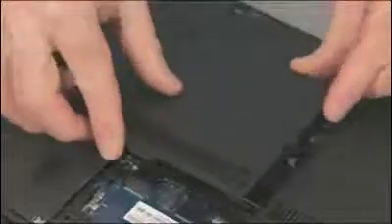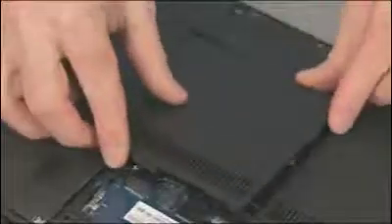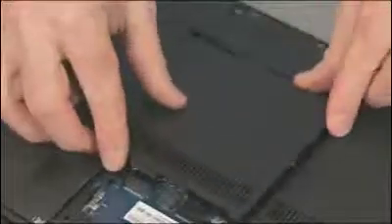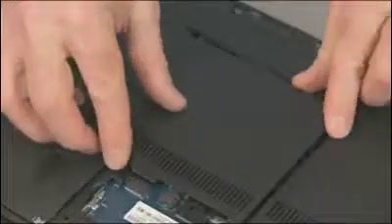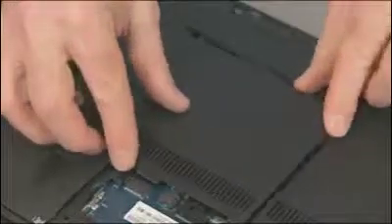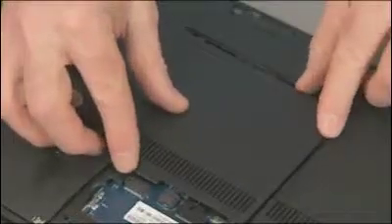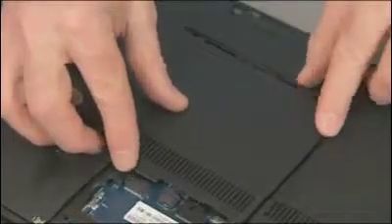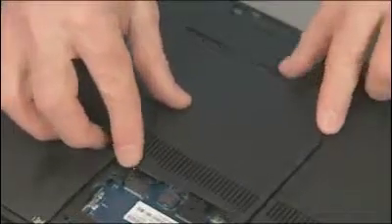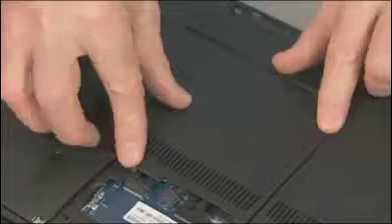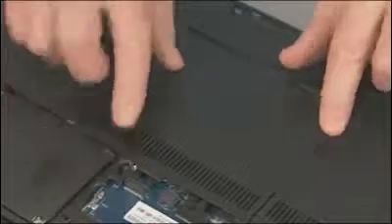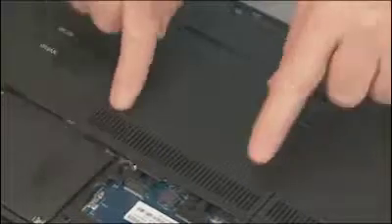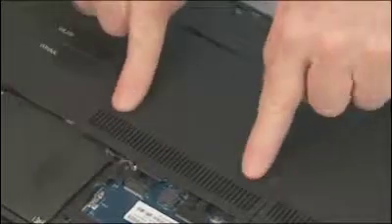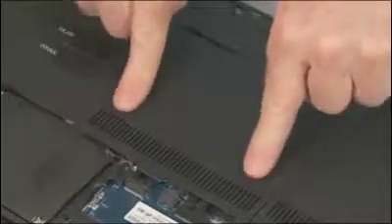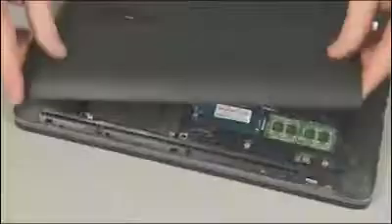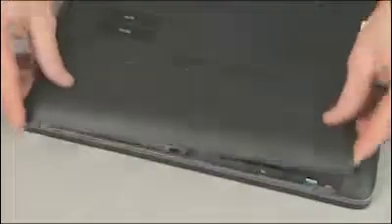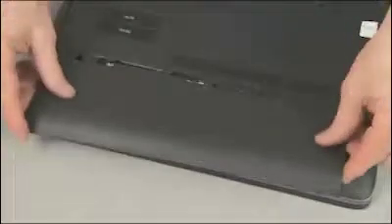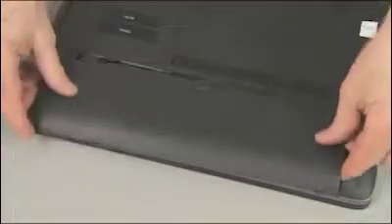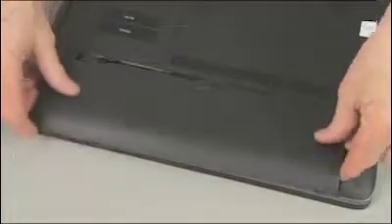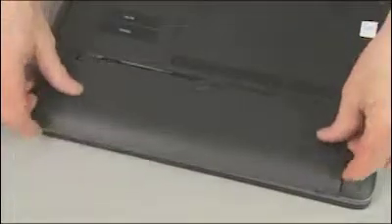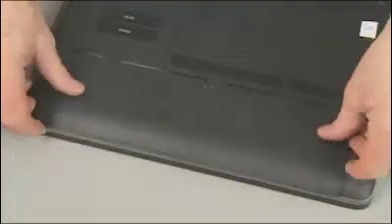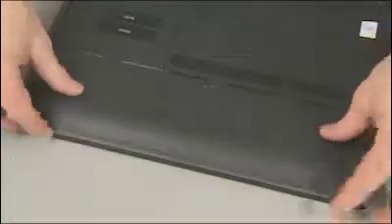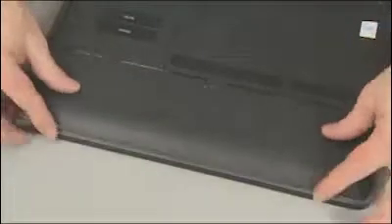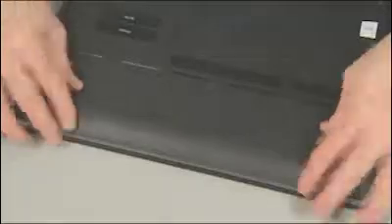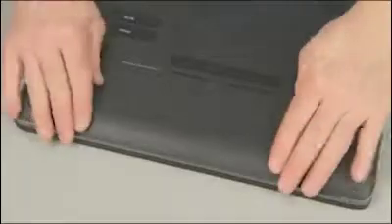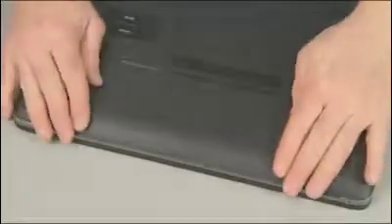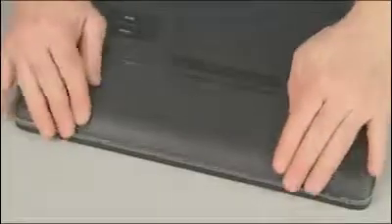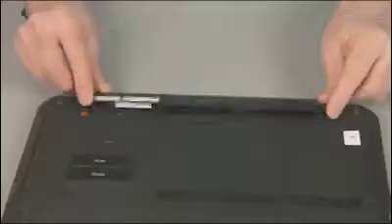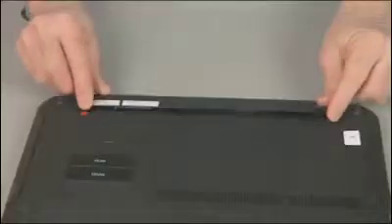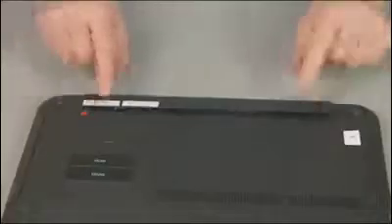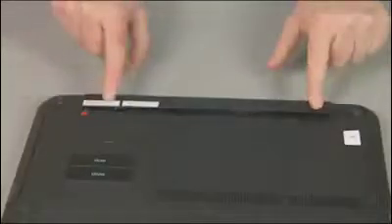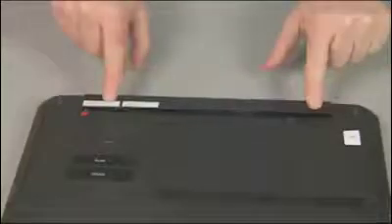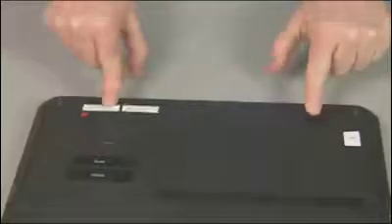Continue the reassembly. Replace both service doors and battery.